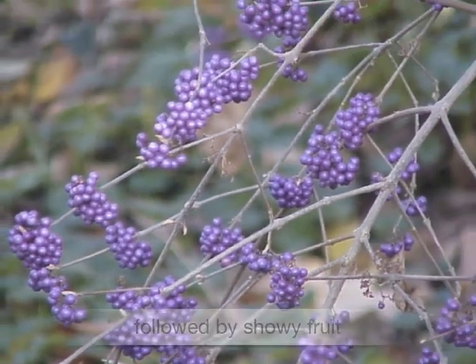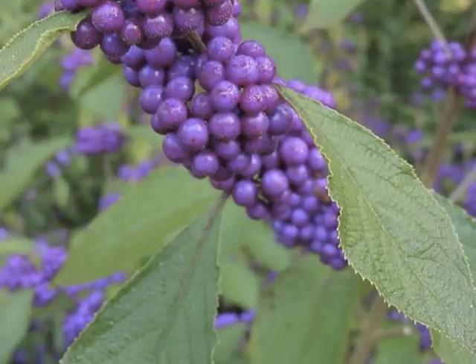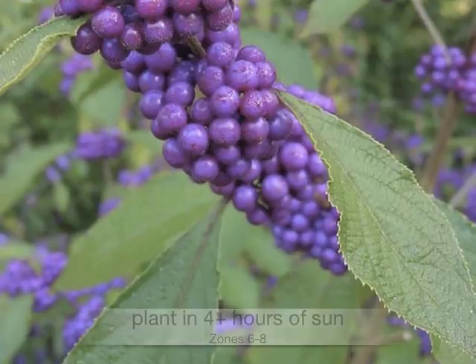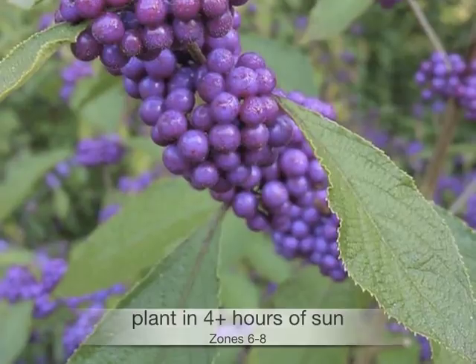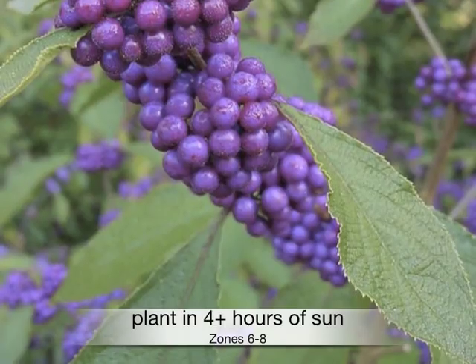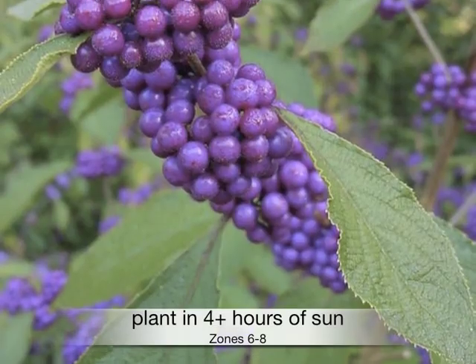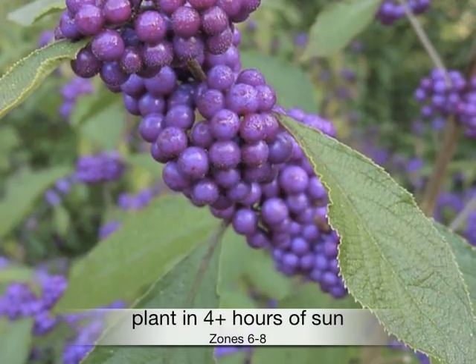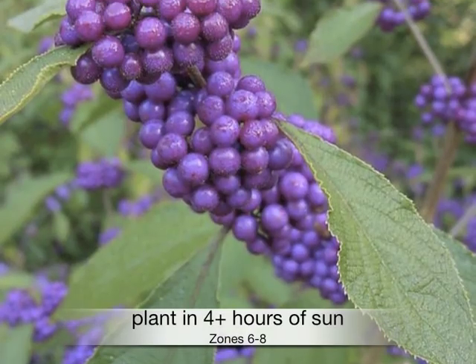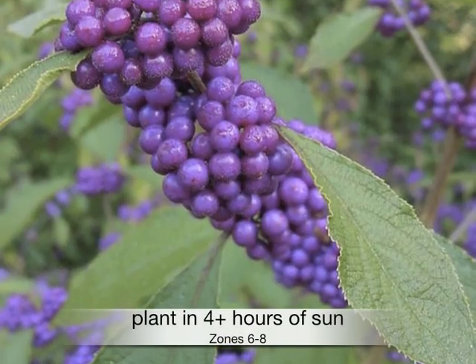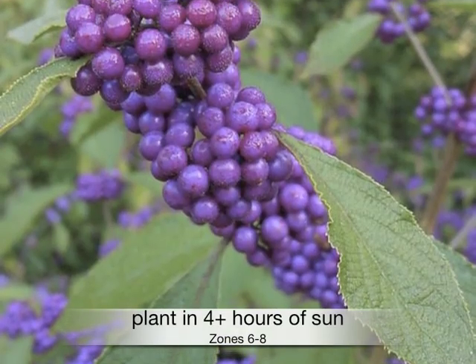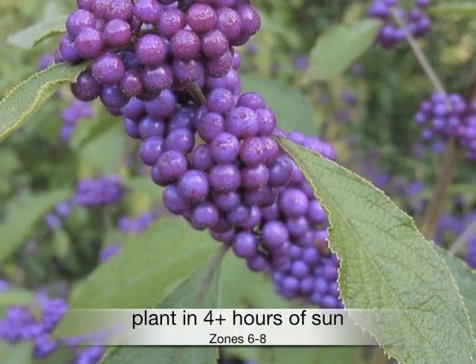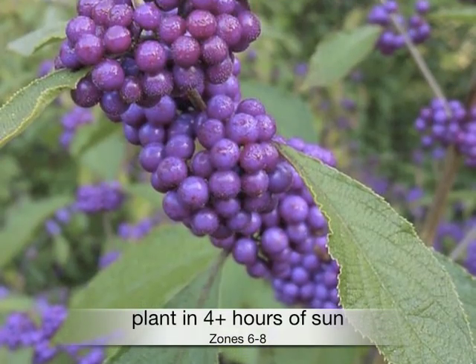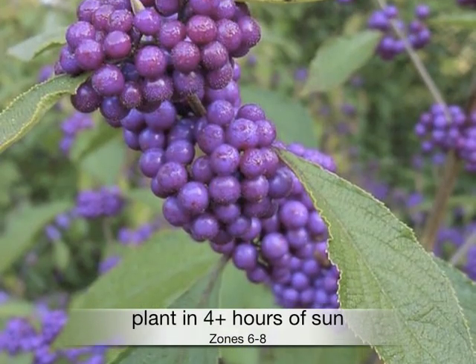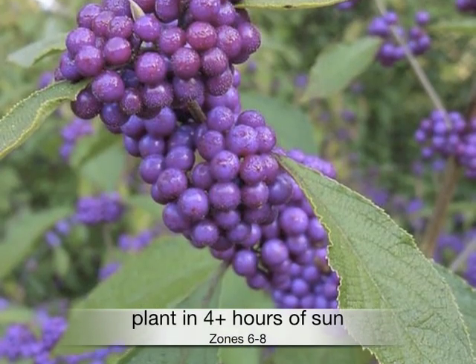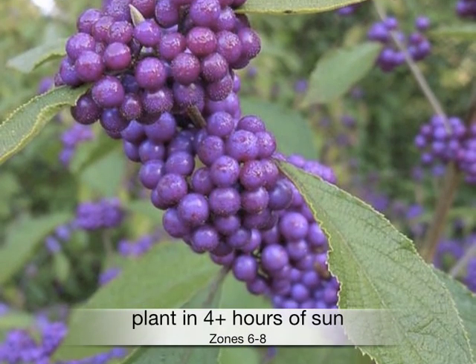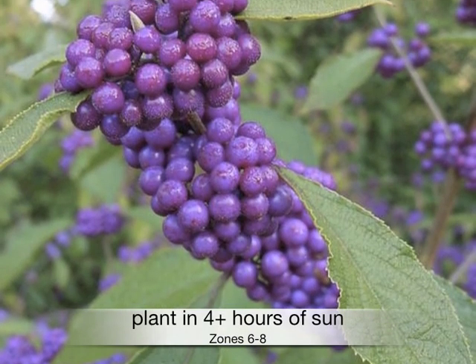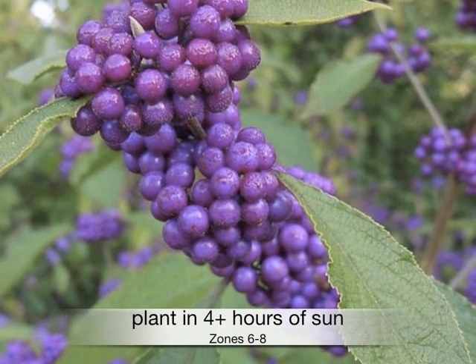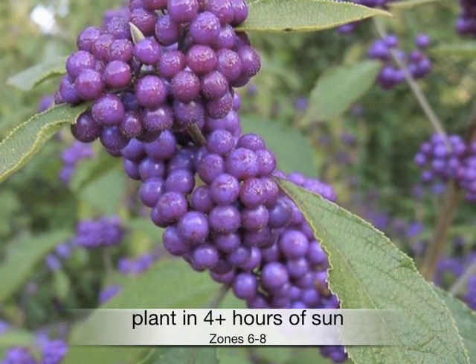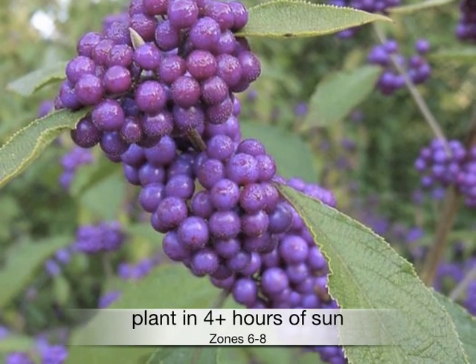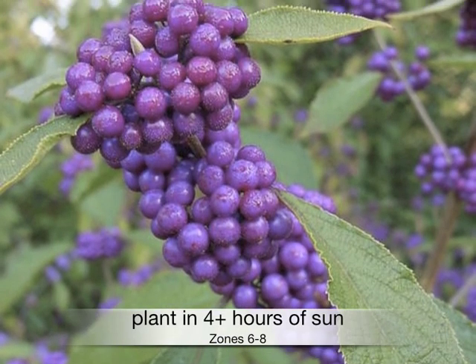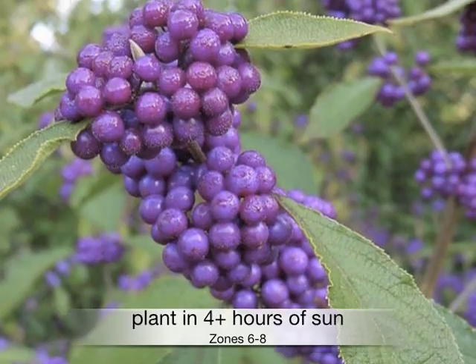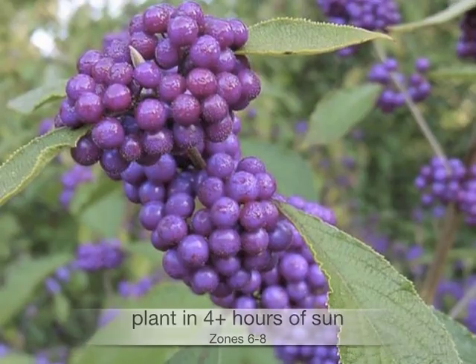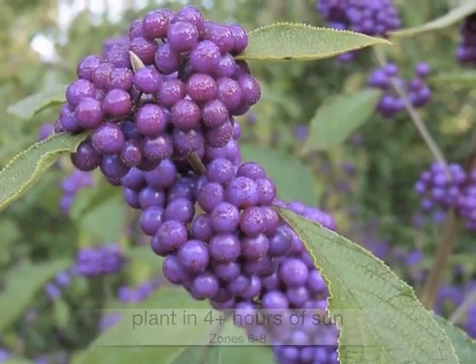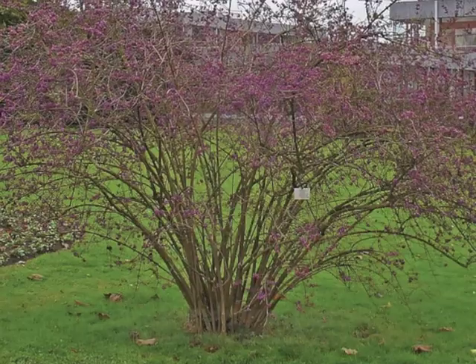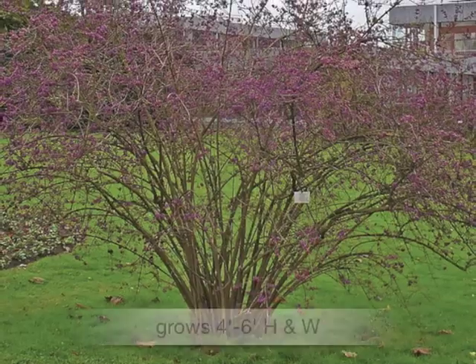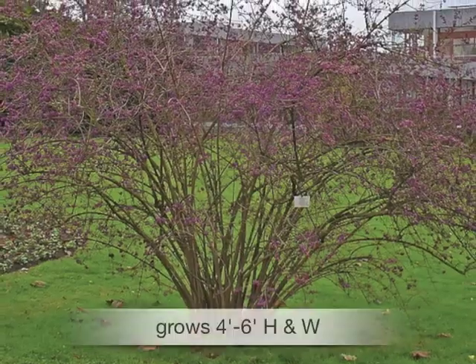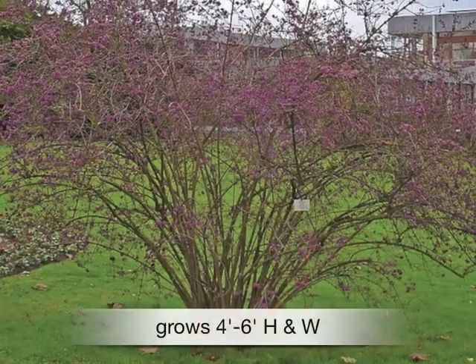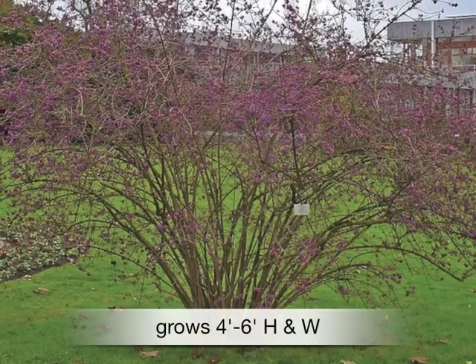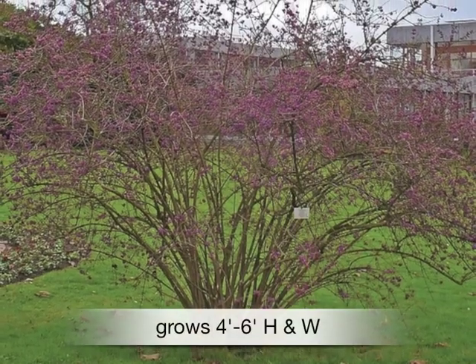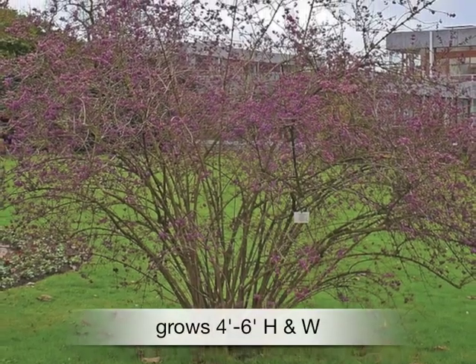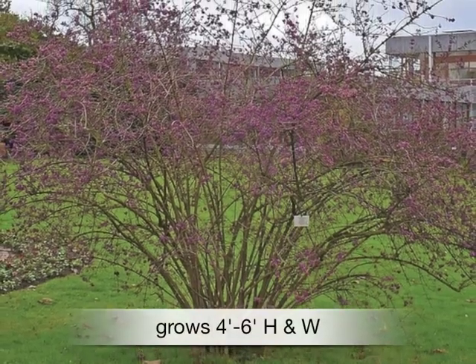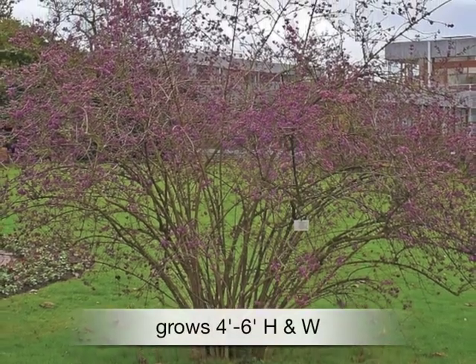Plant in at least four hours of sun in zones six through eight. Grows four to six feet high and wide.